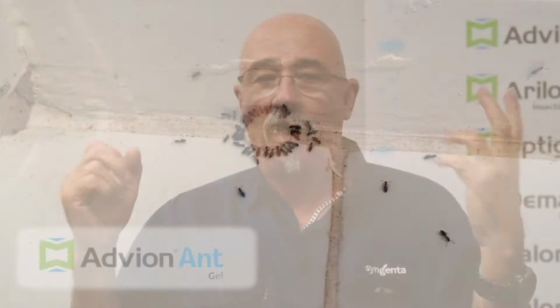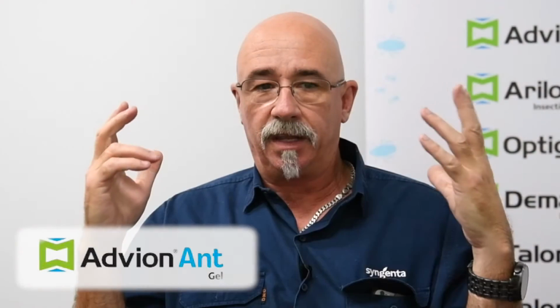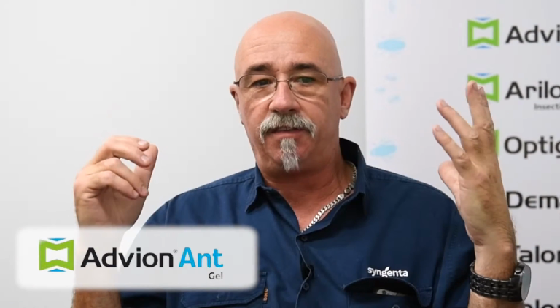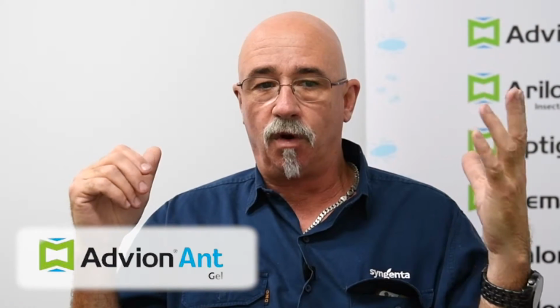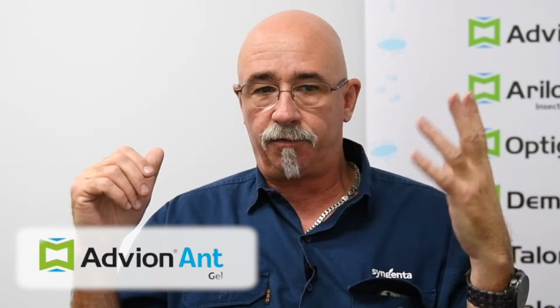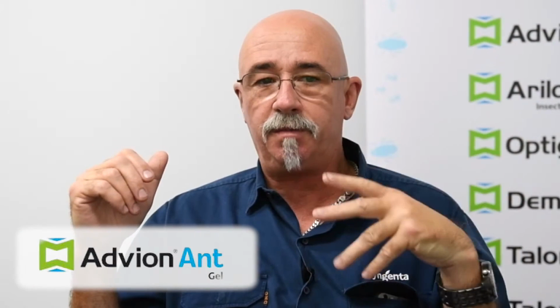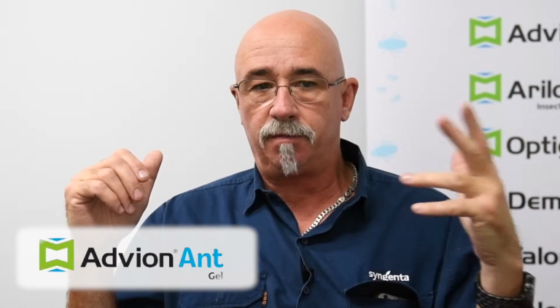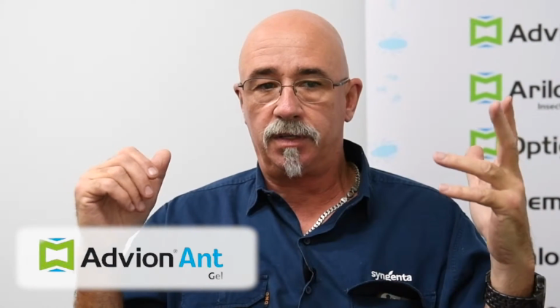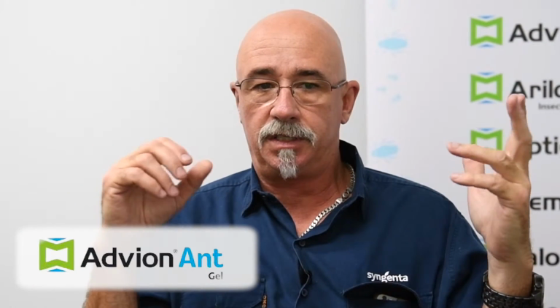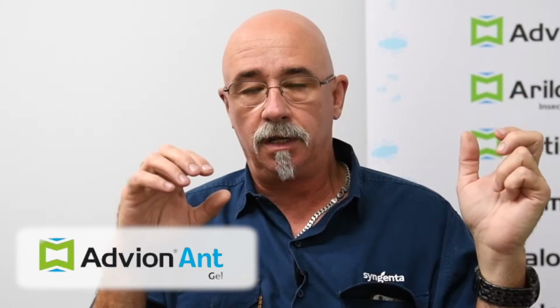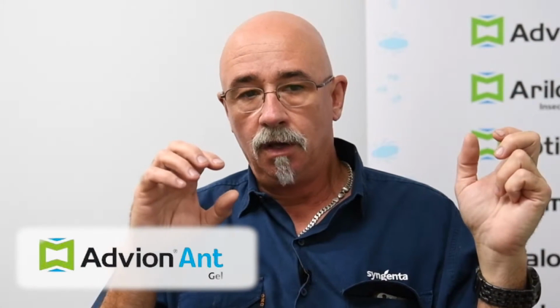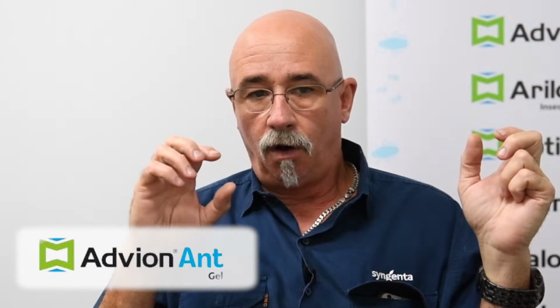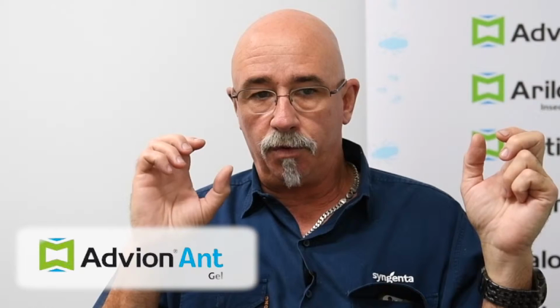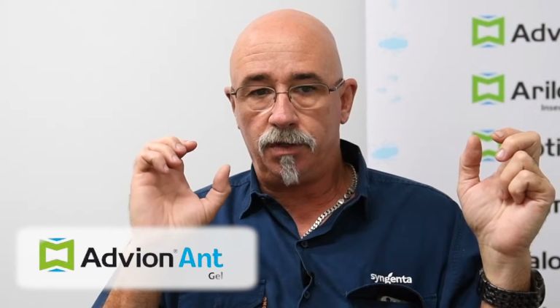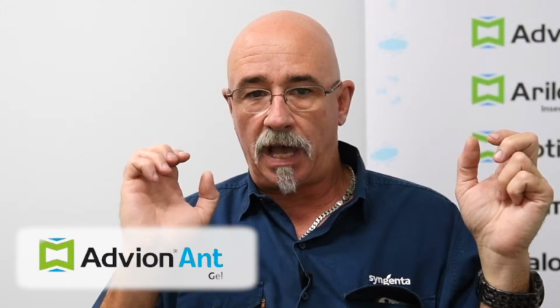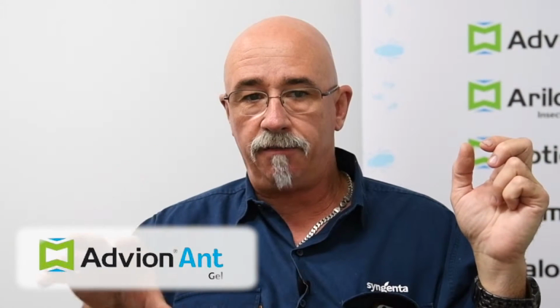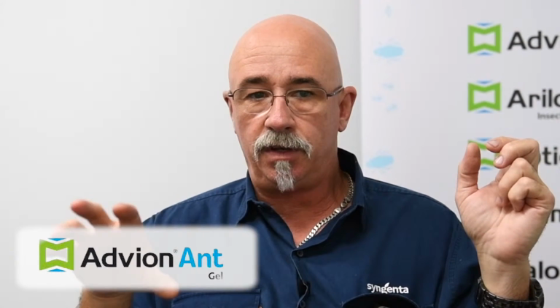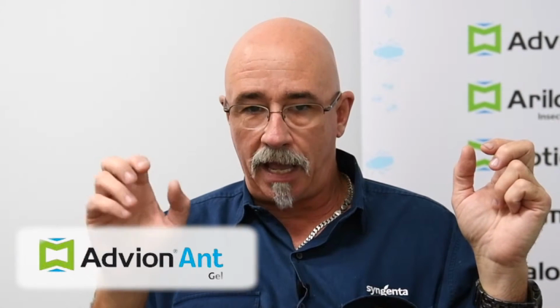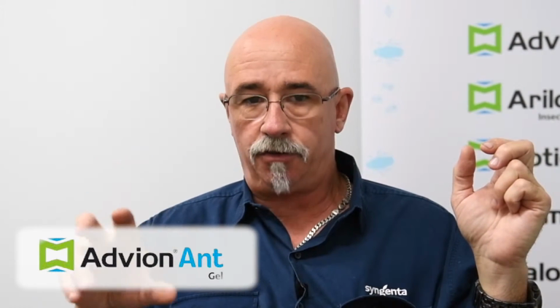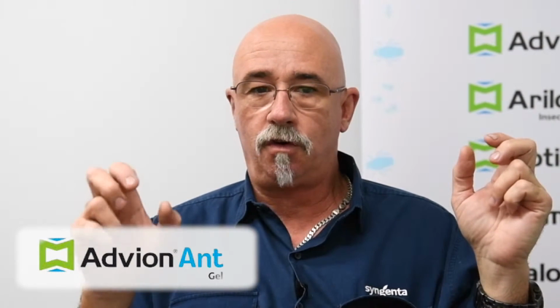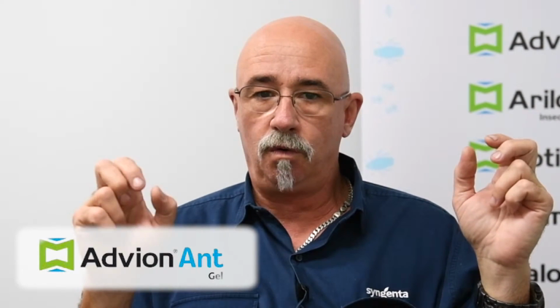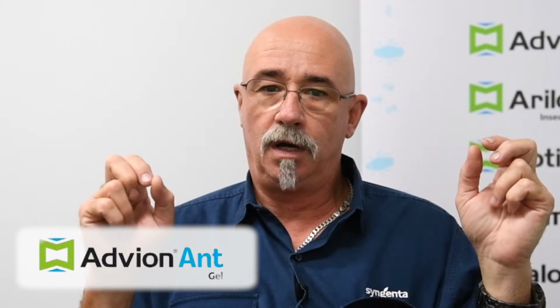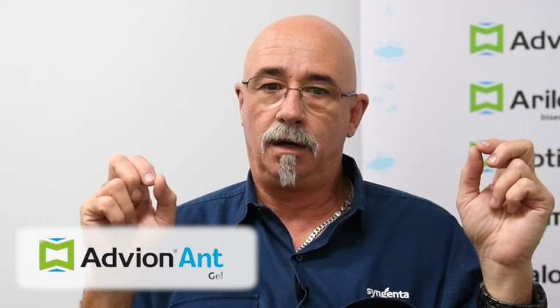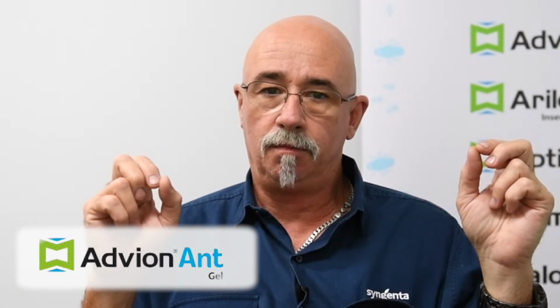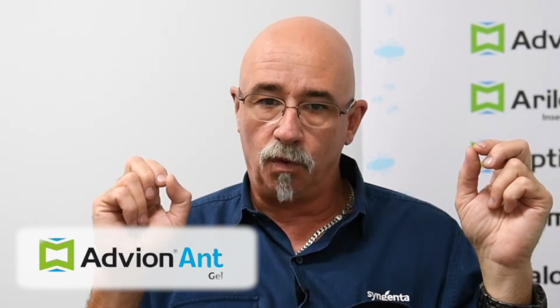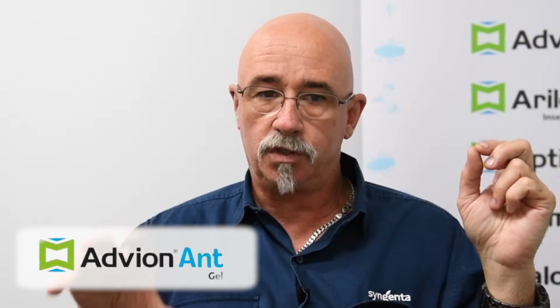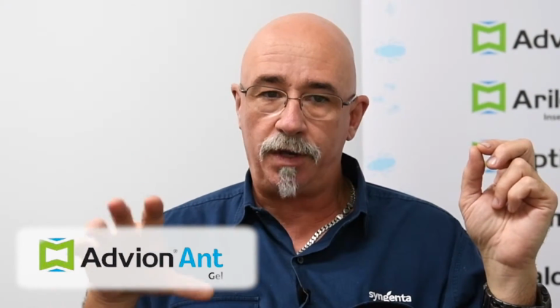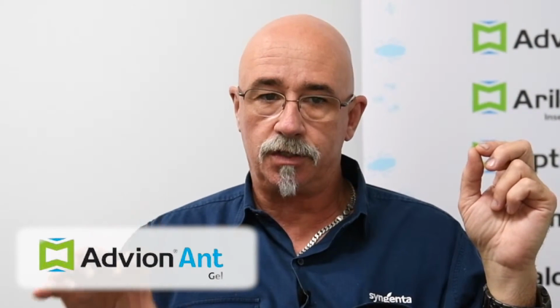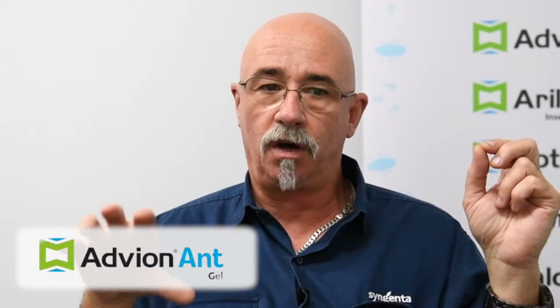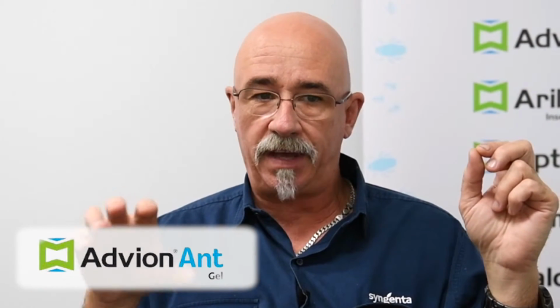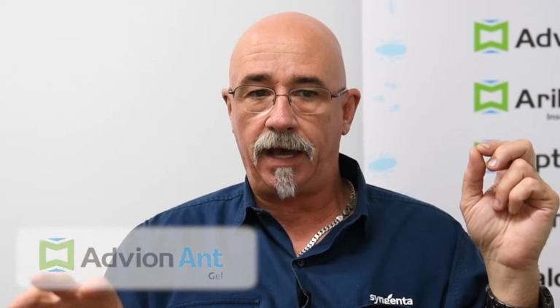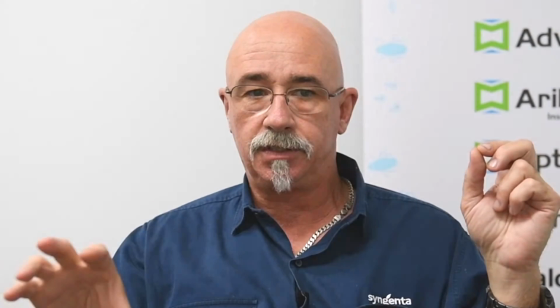I believe in my treatment process that I would use Advent ant gel more so inside a house.